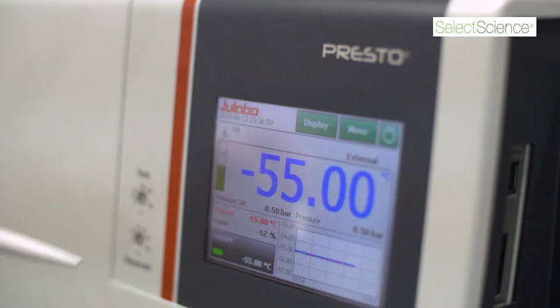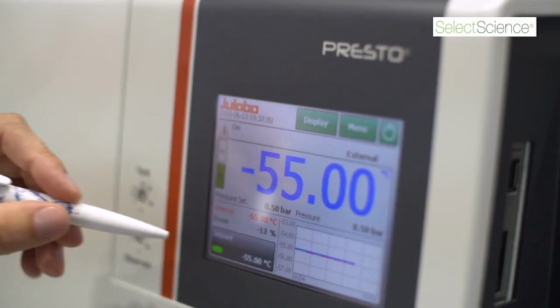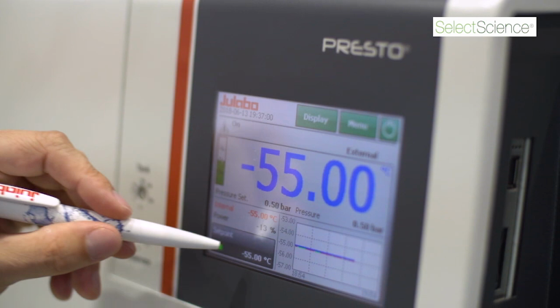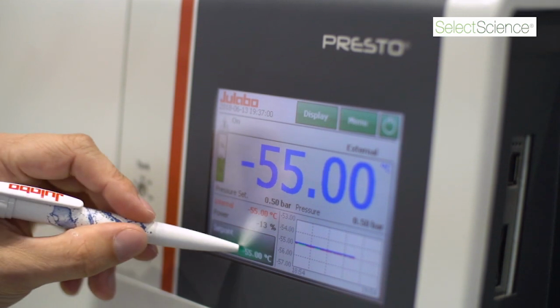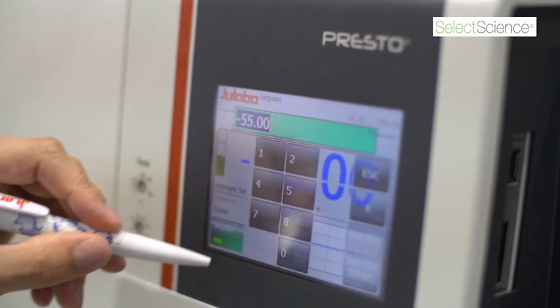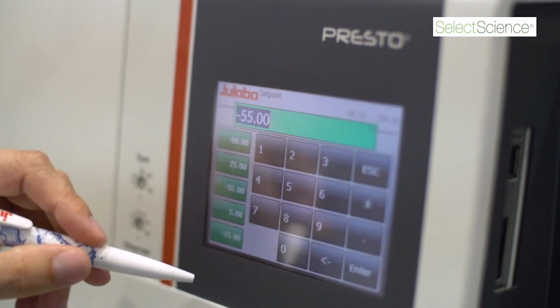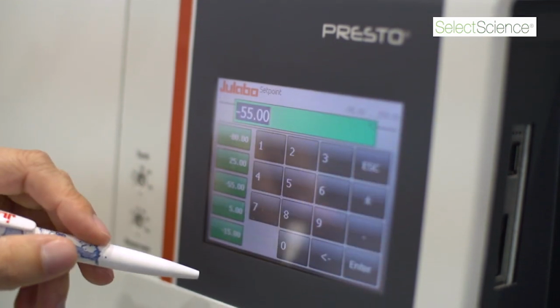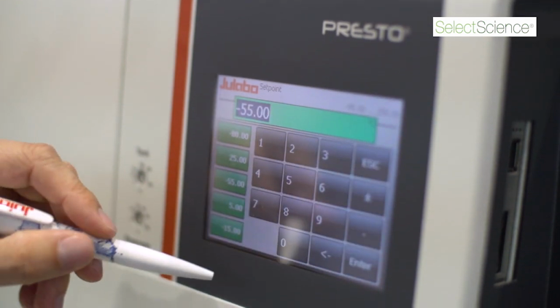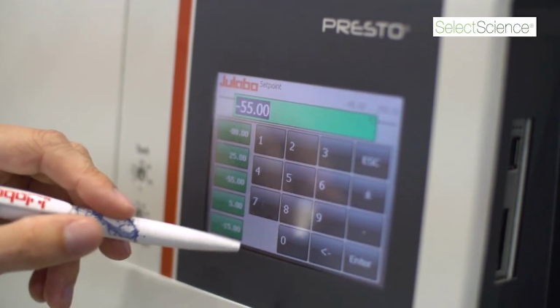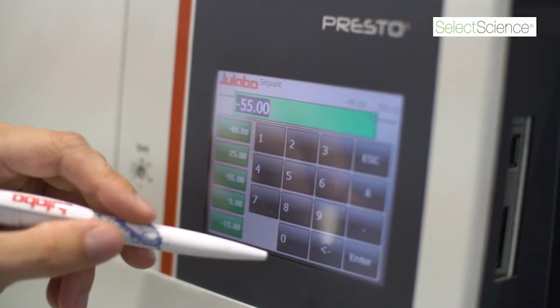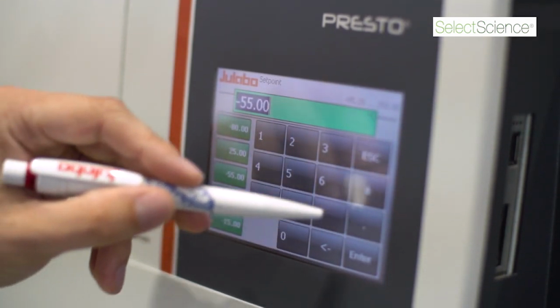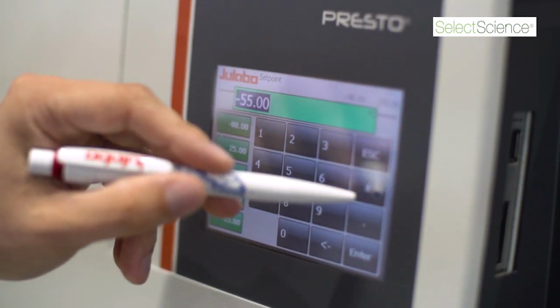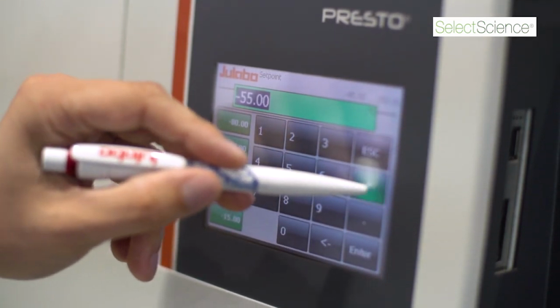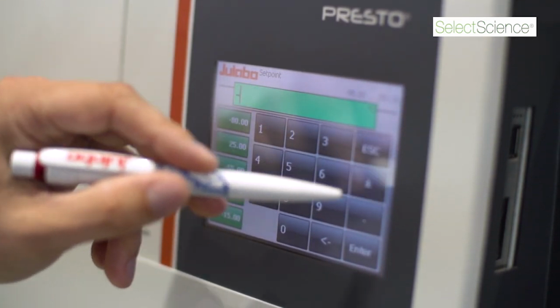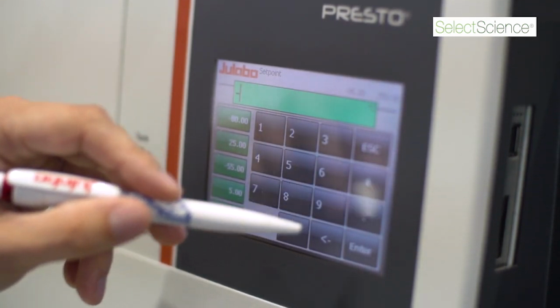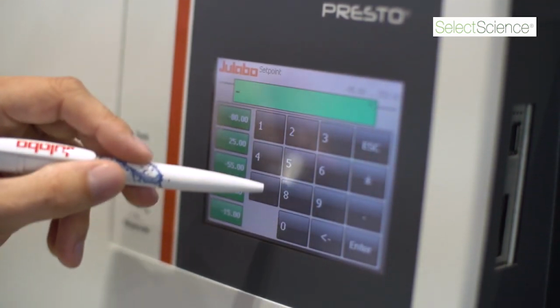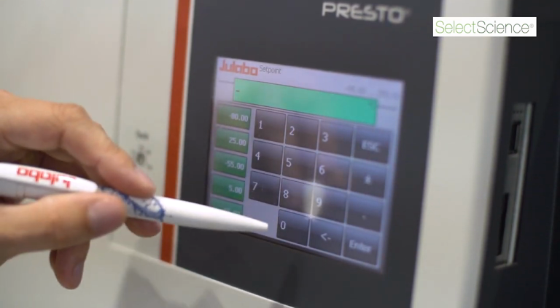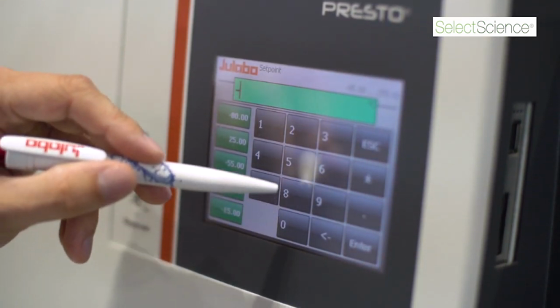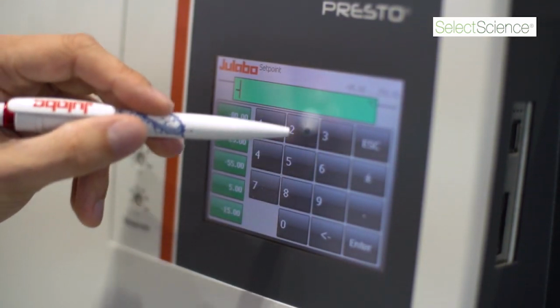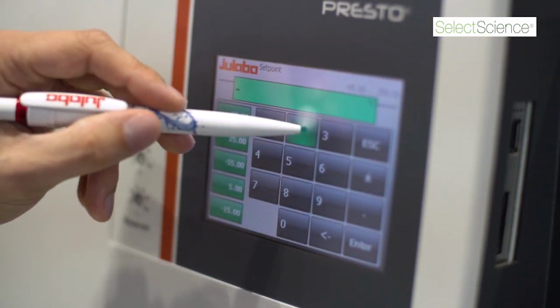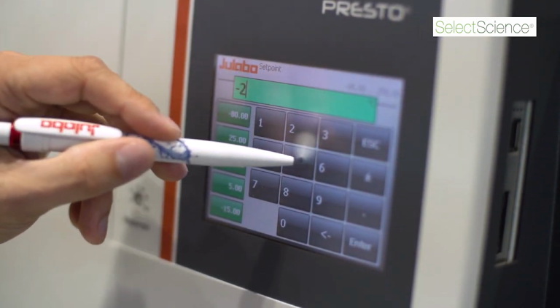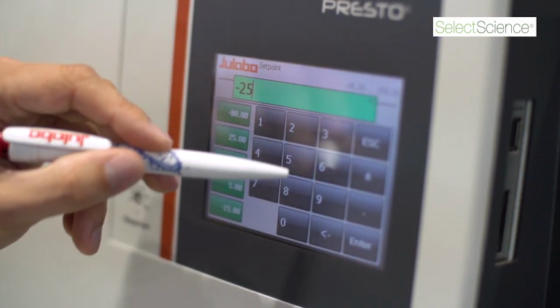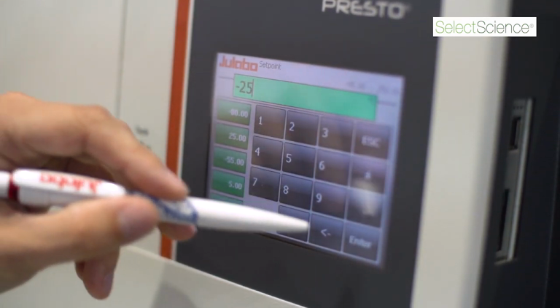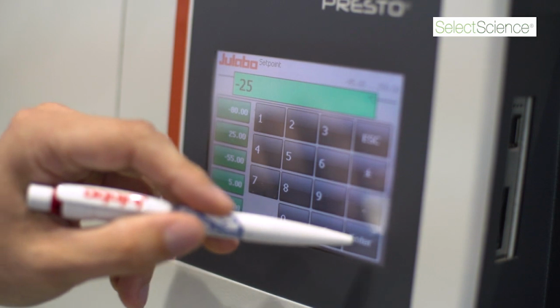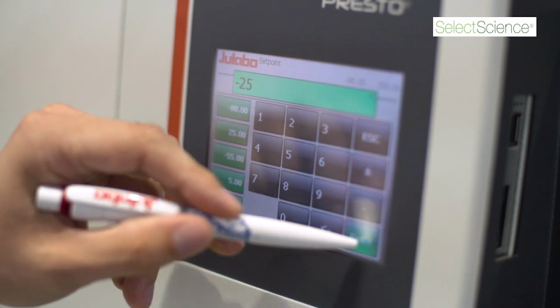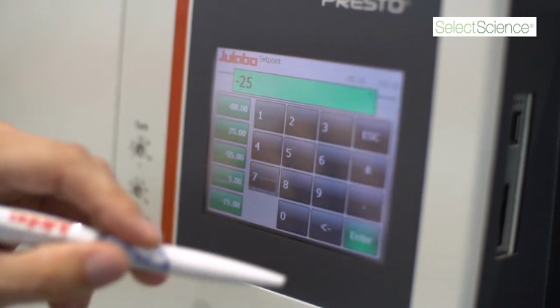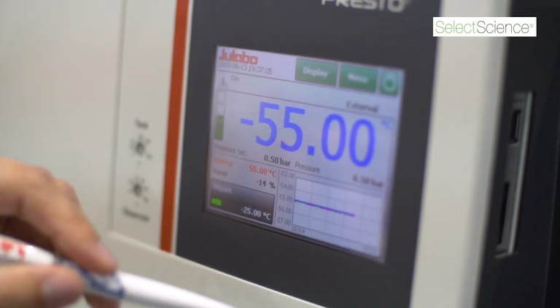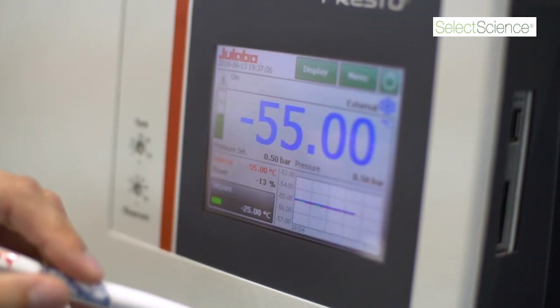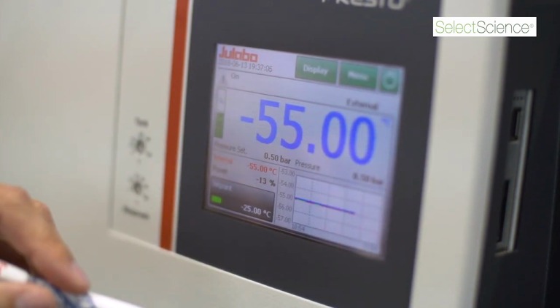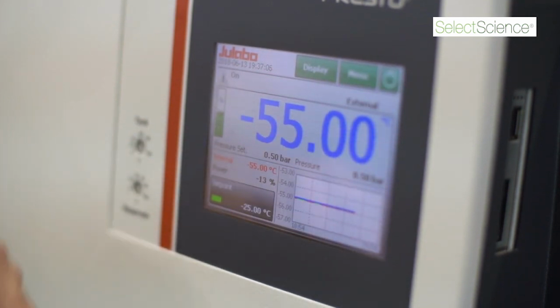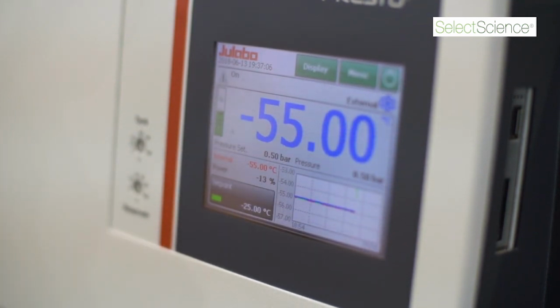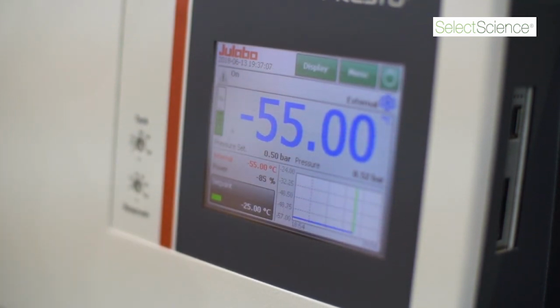It also has magnetically coupled pumps. This means that the pumps are really silent. When it's in operation, you almost cannot hear it.